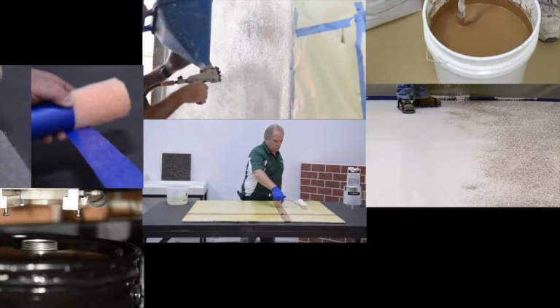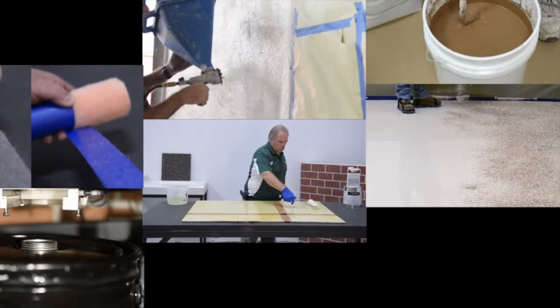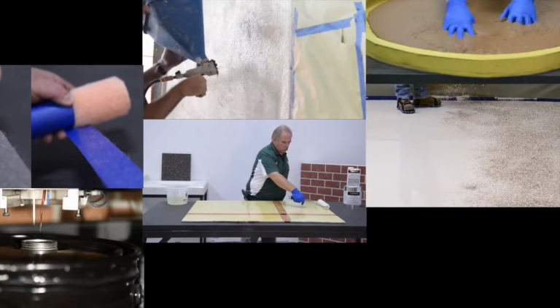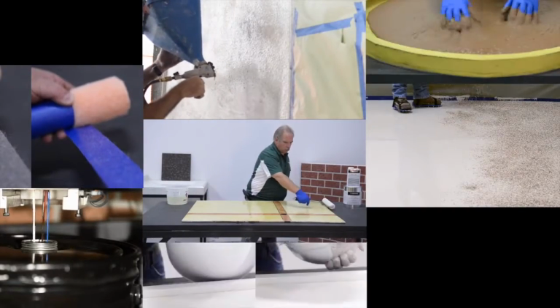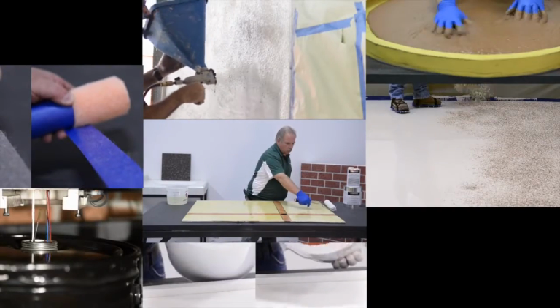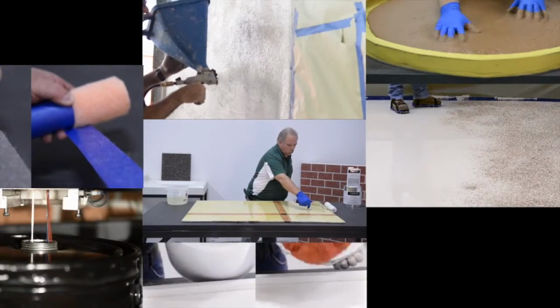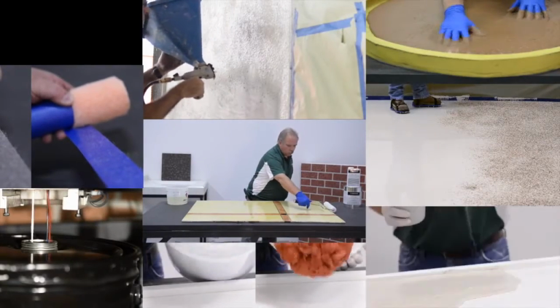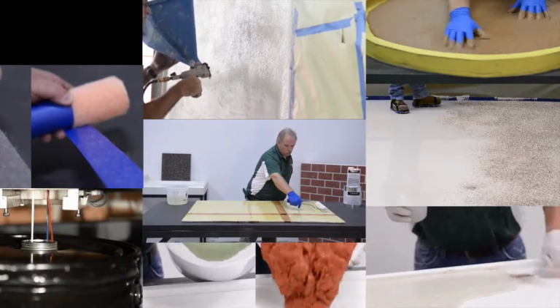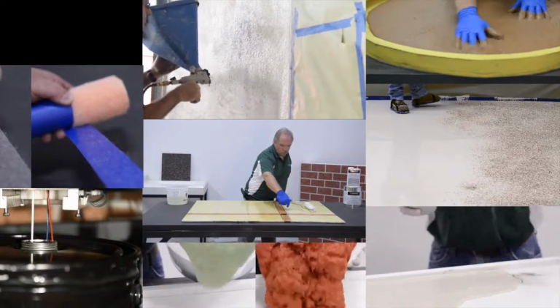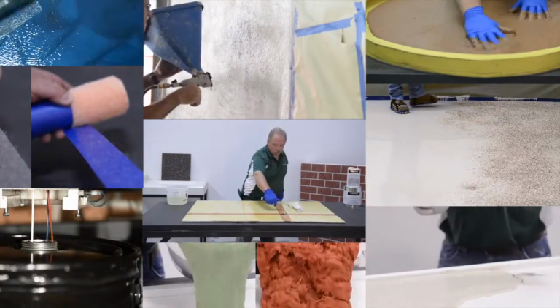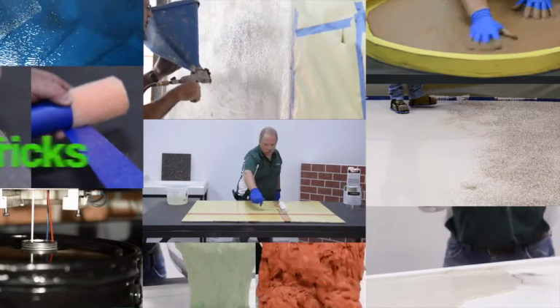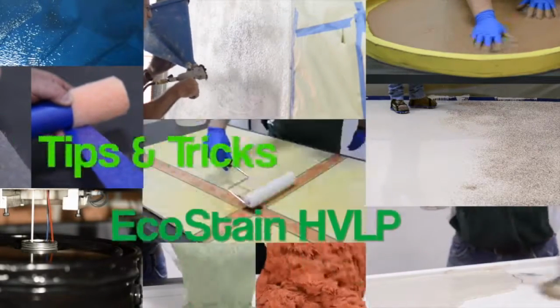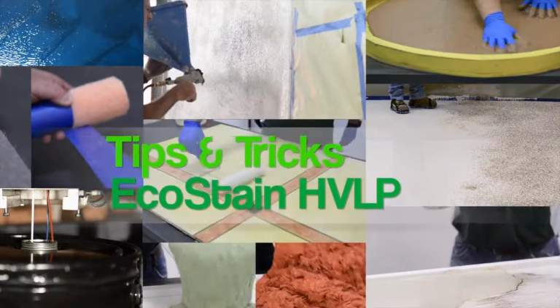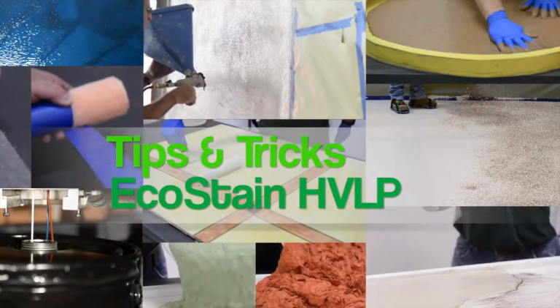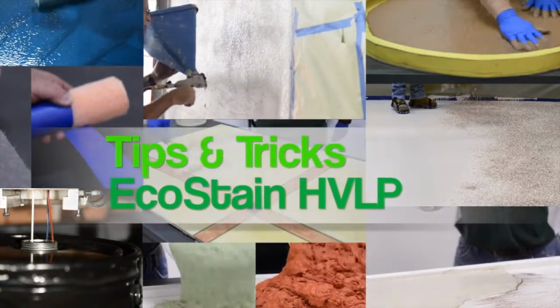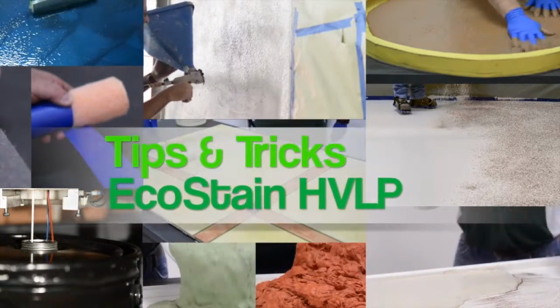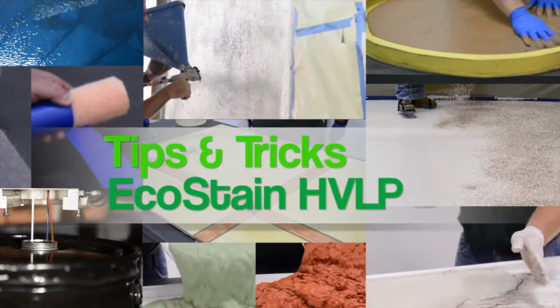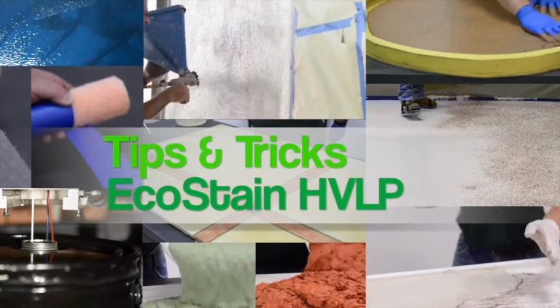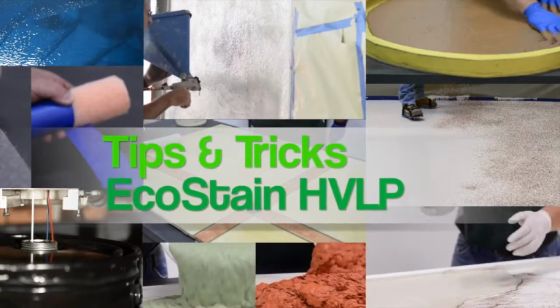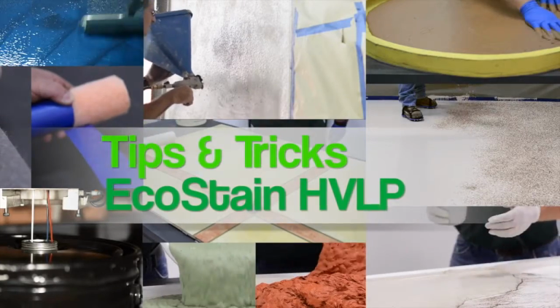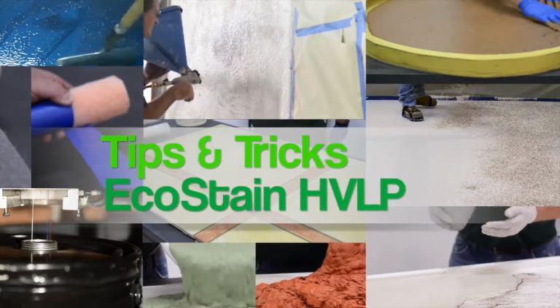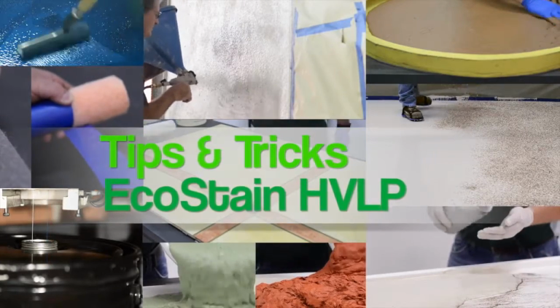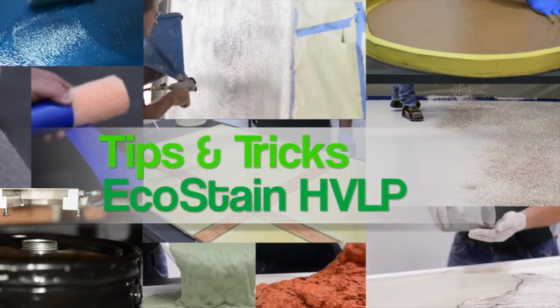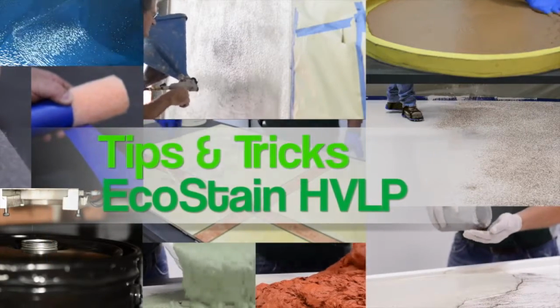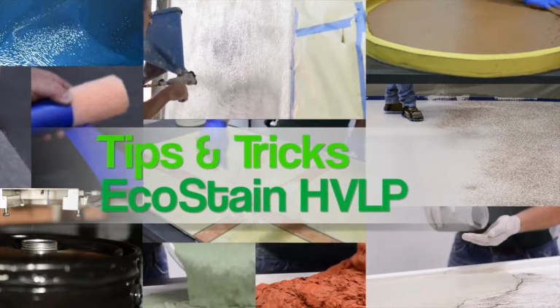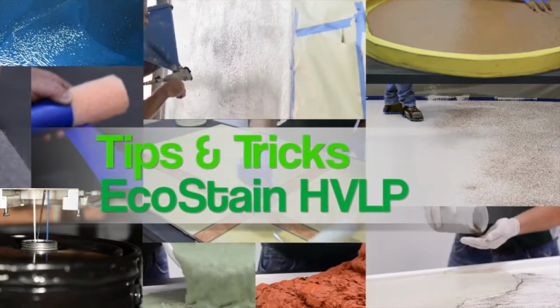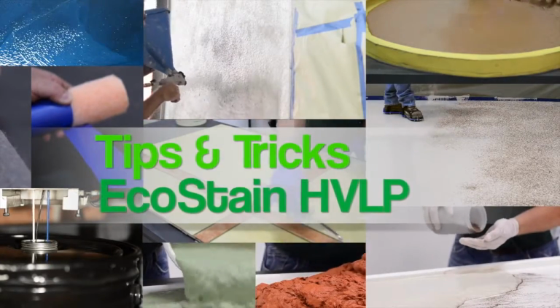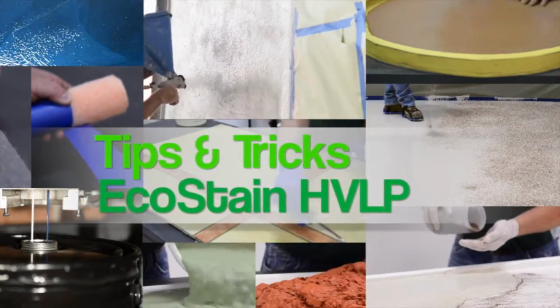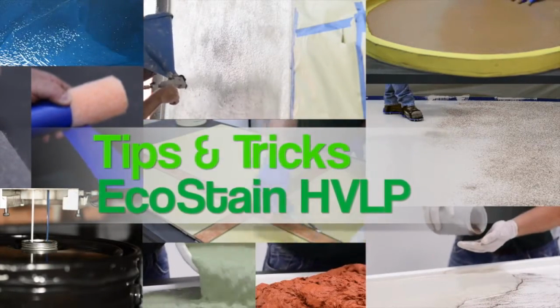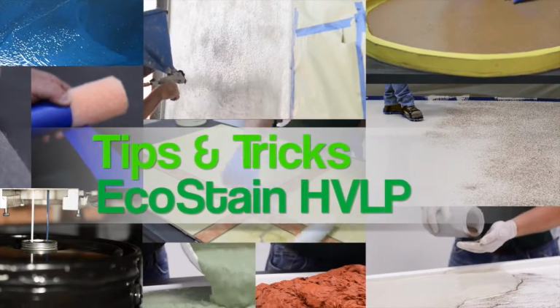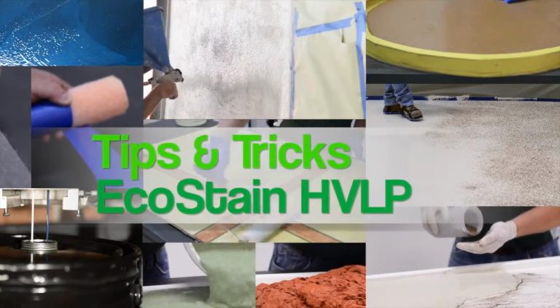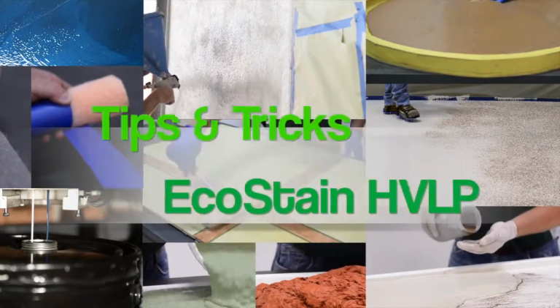Surekree Design products tips and tricks. EcoStain HVLP.